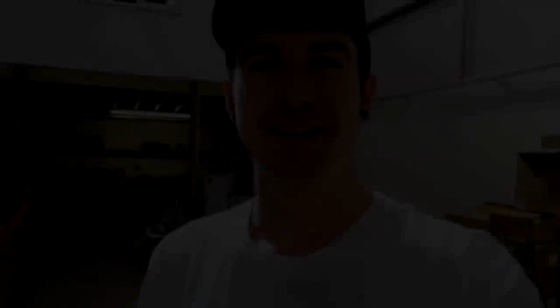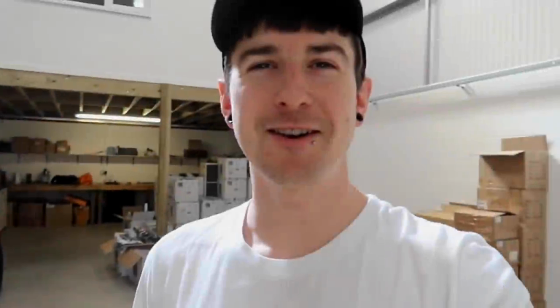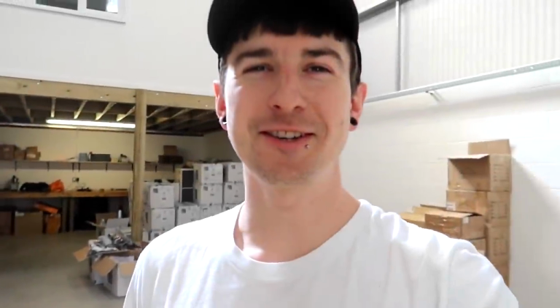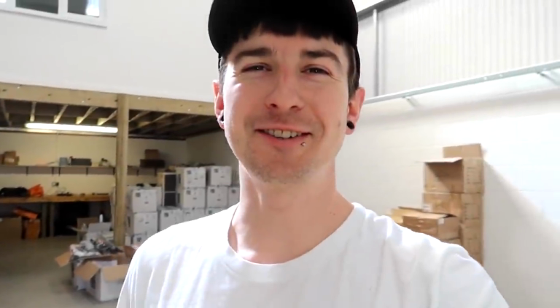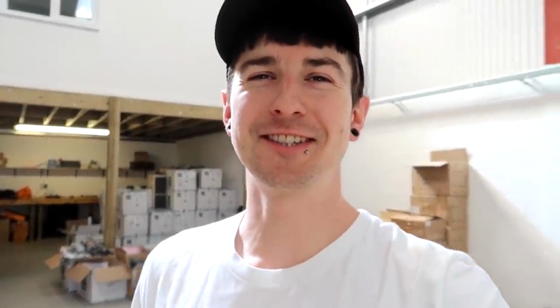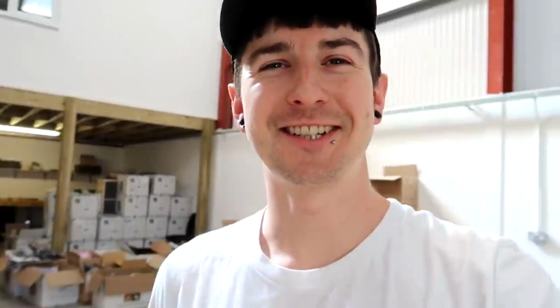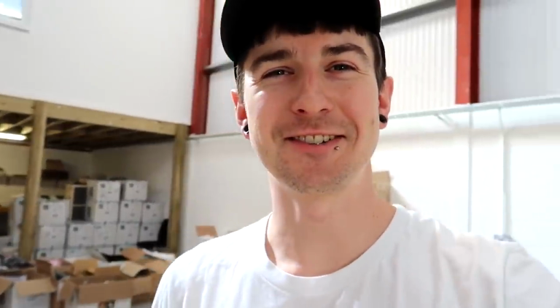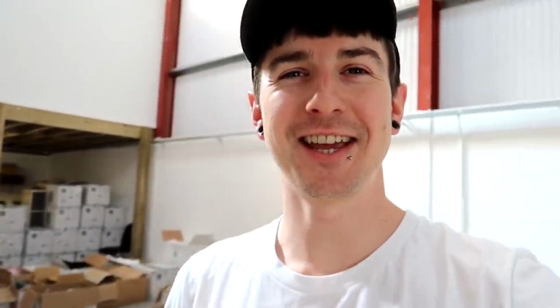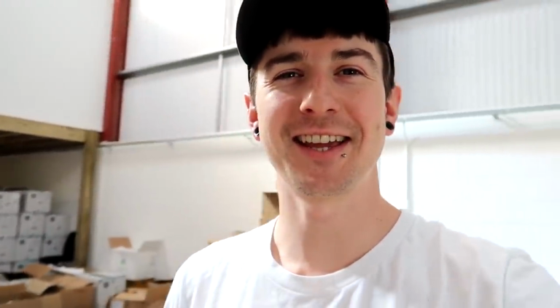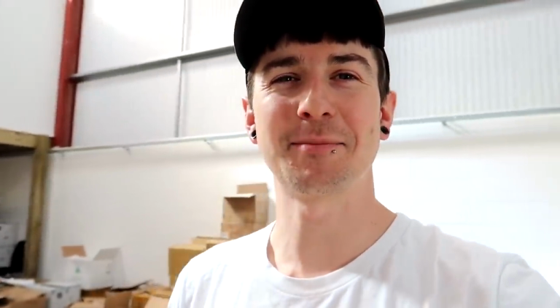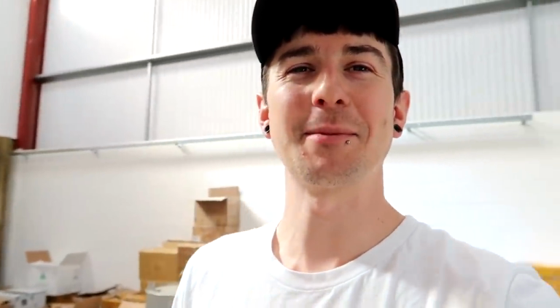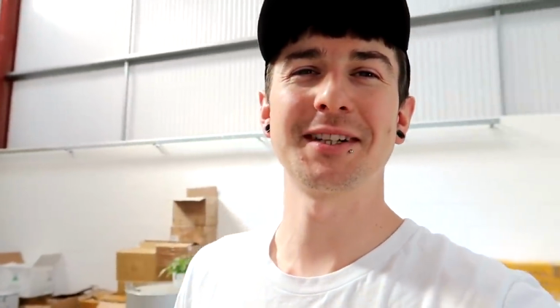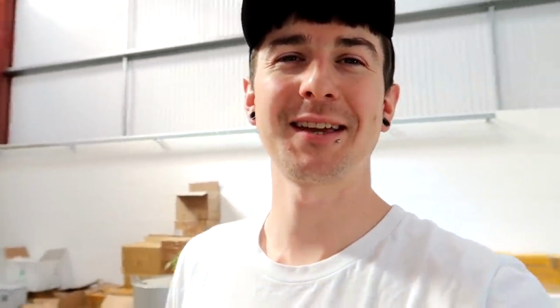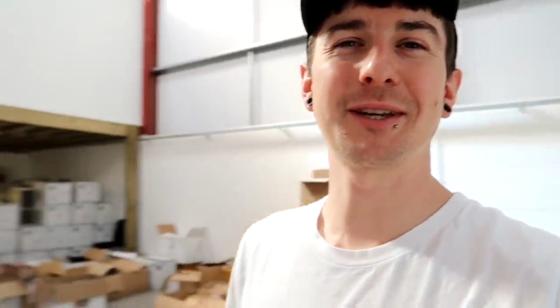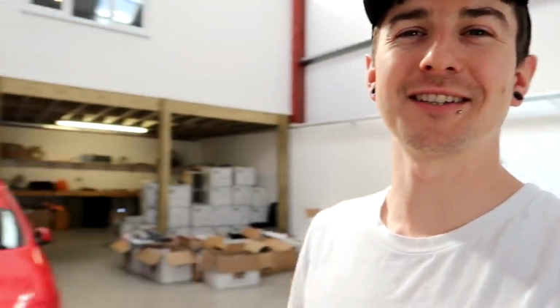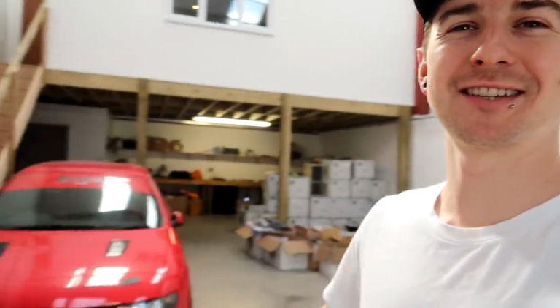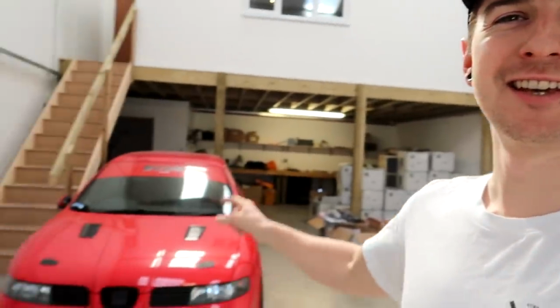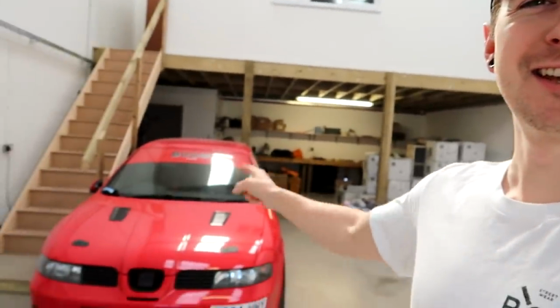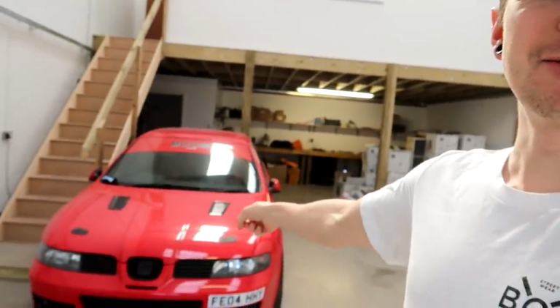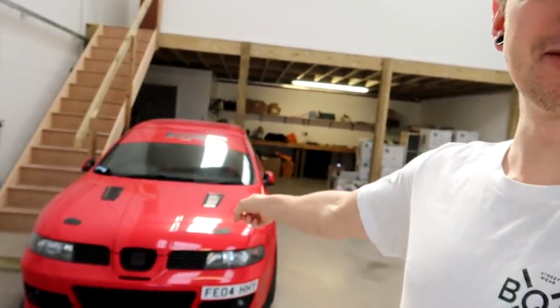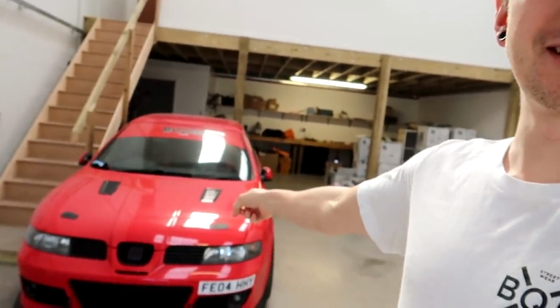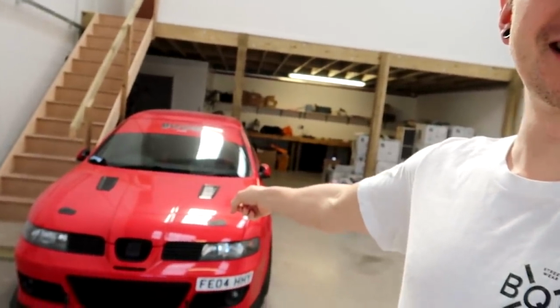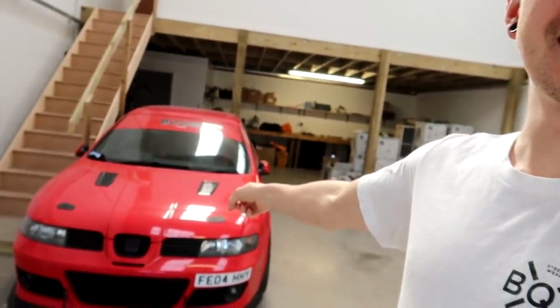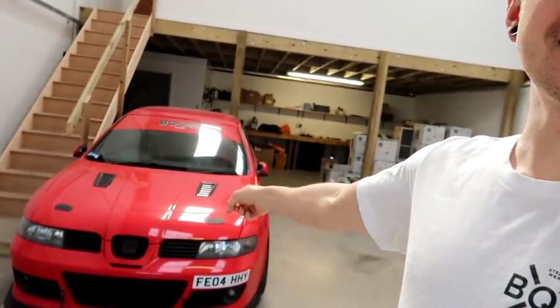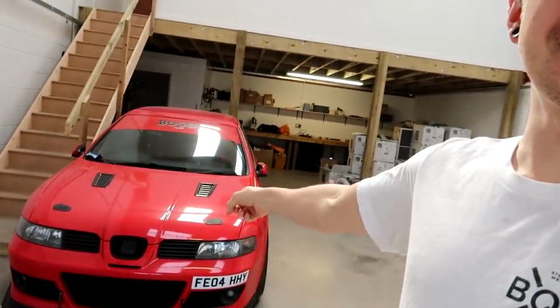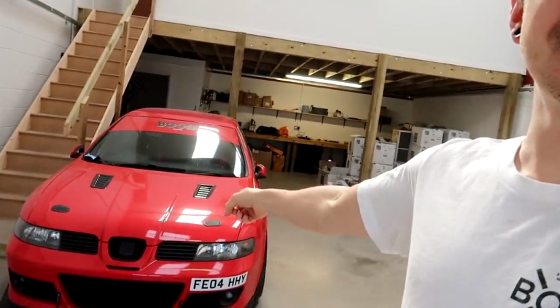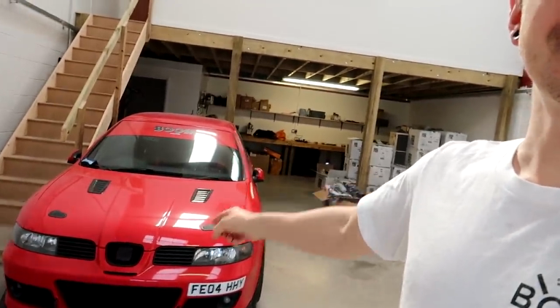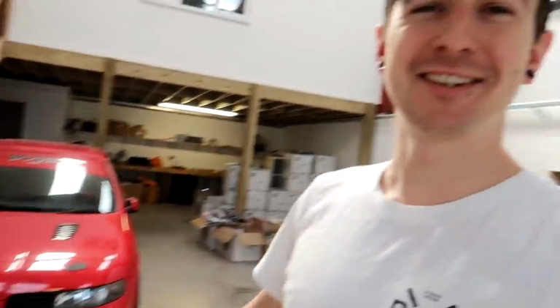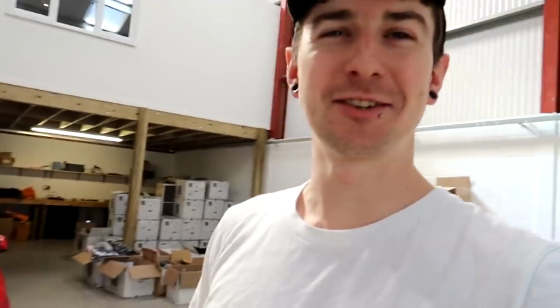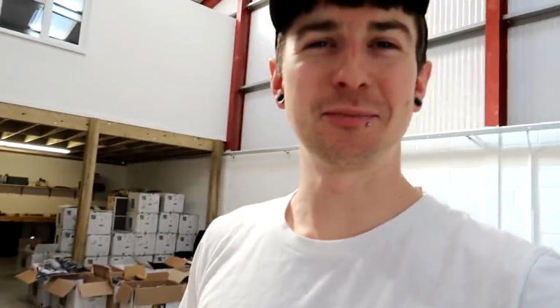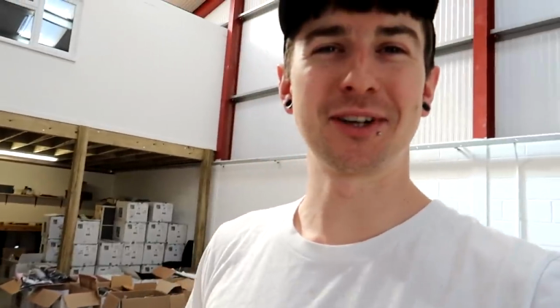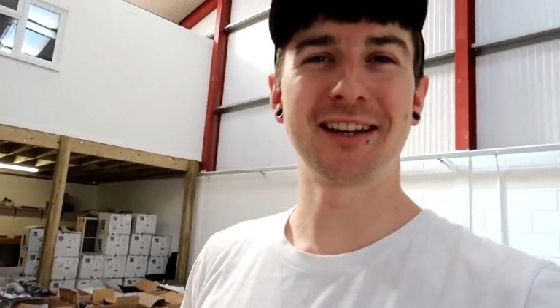Yo dudes! Today is a pretty big day because we are finally getting started on the Cooper again.